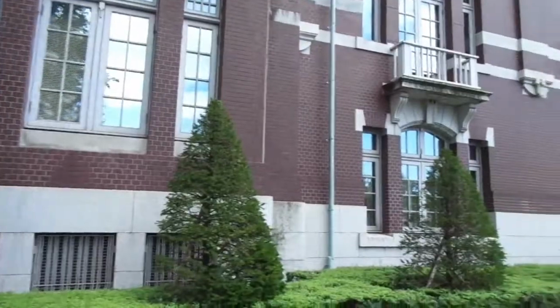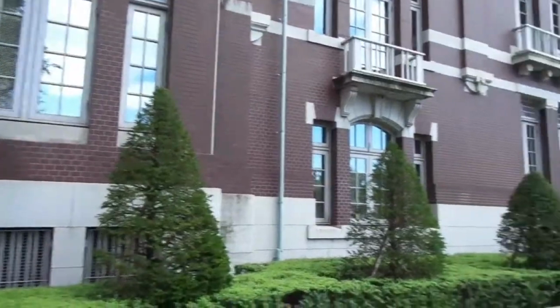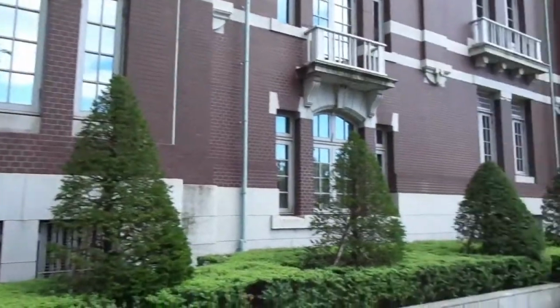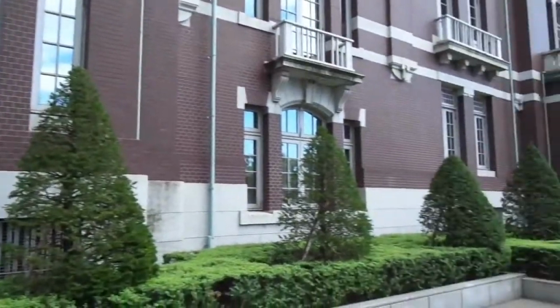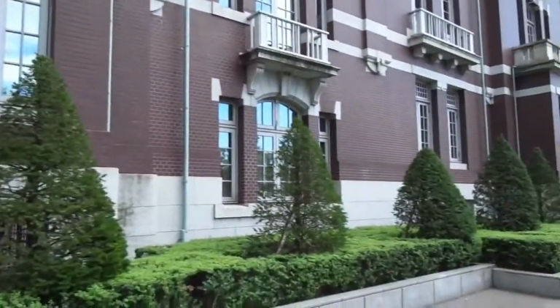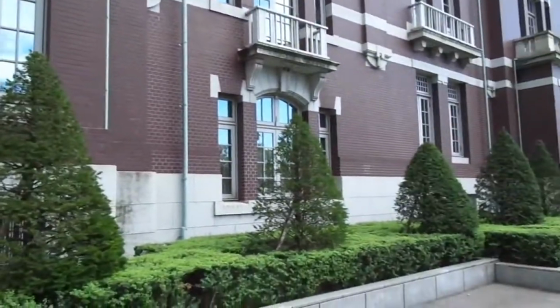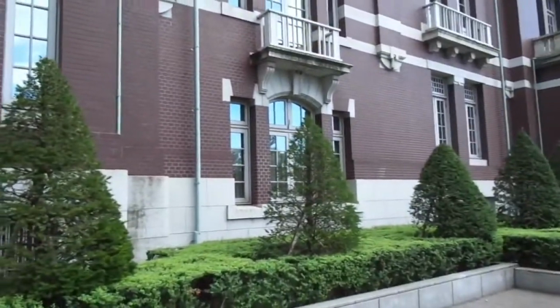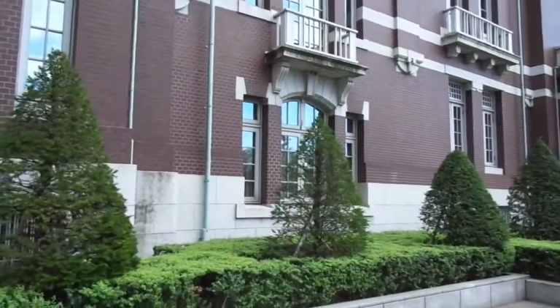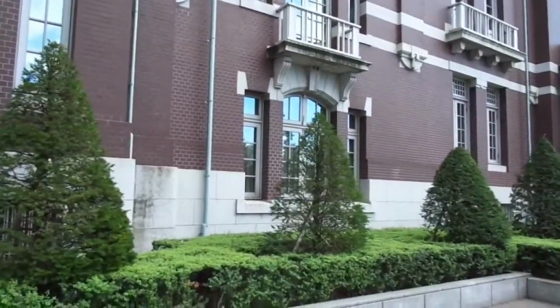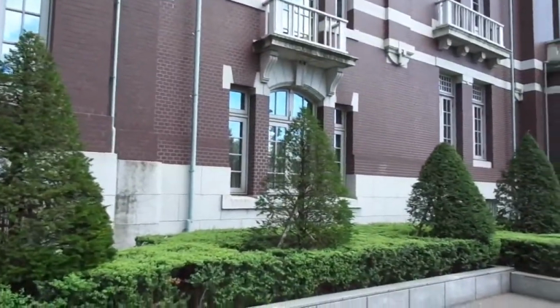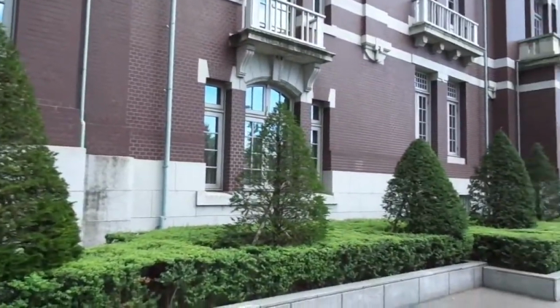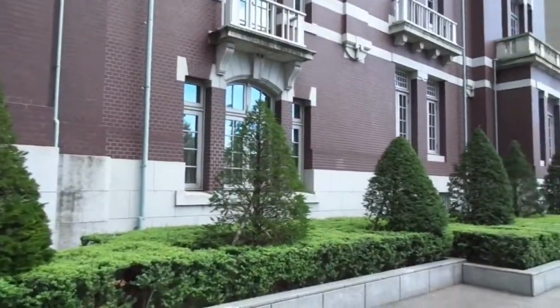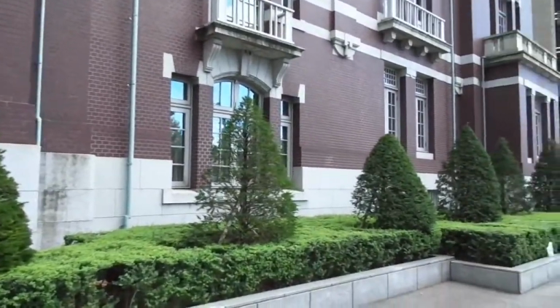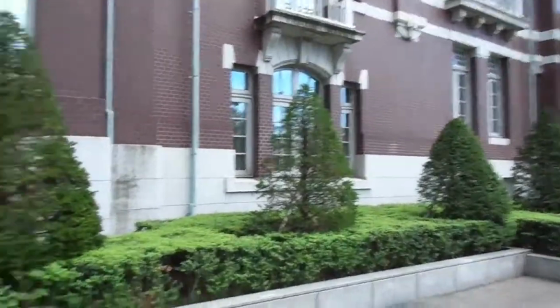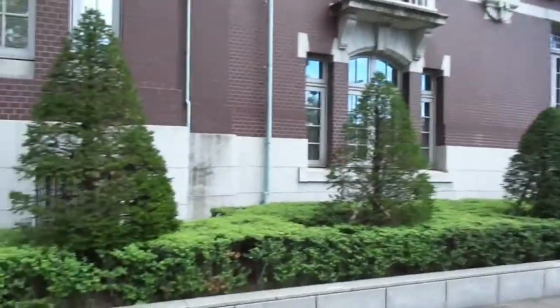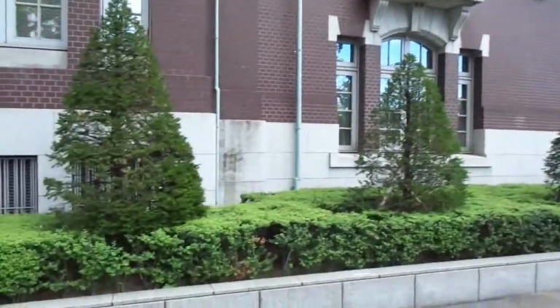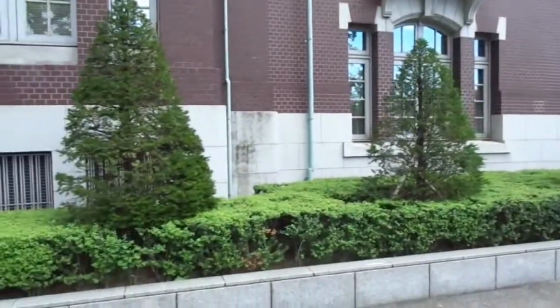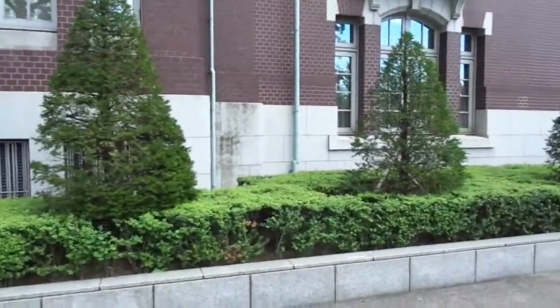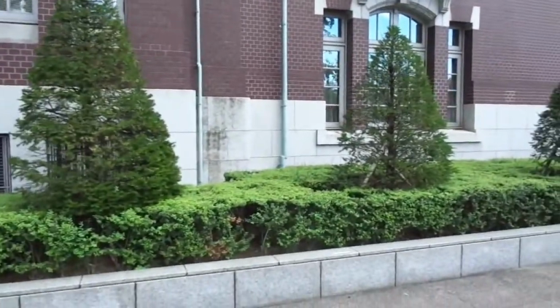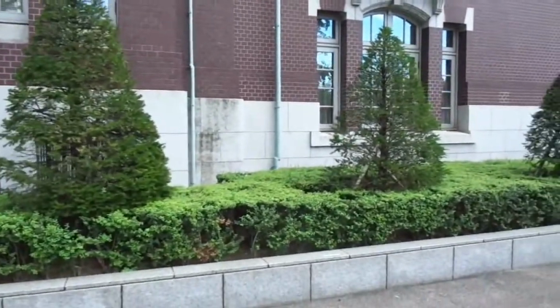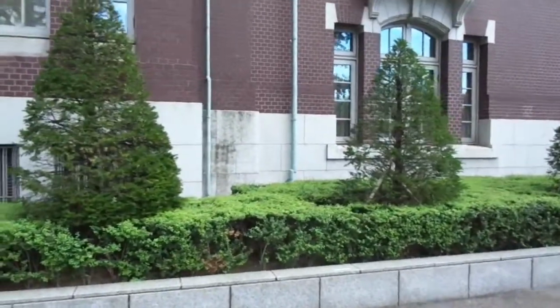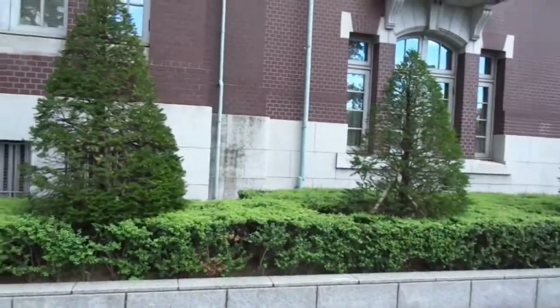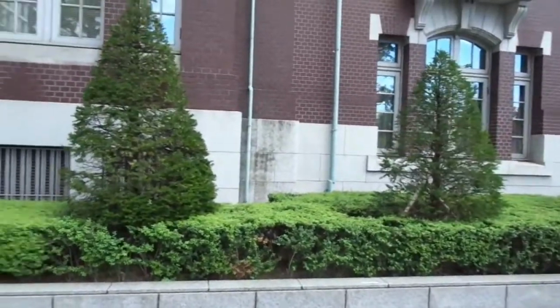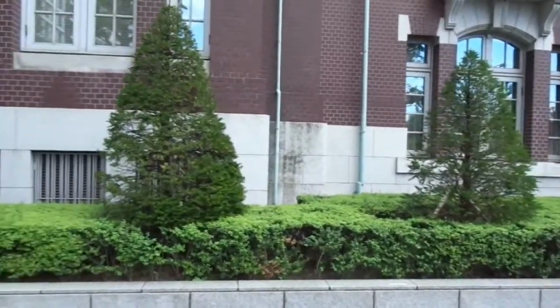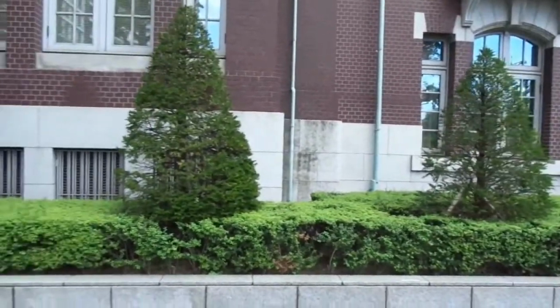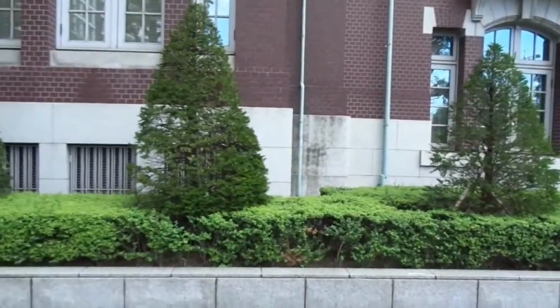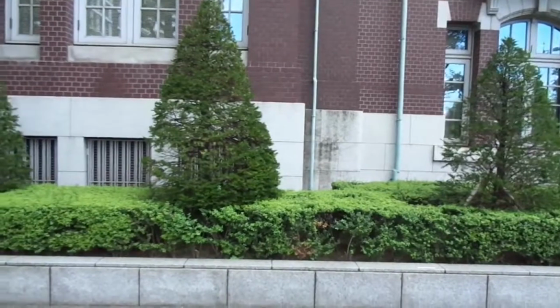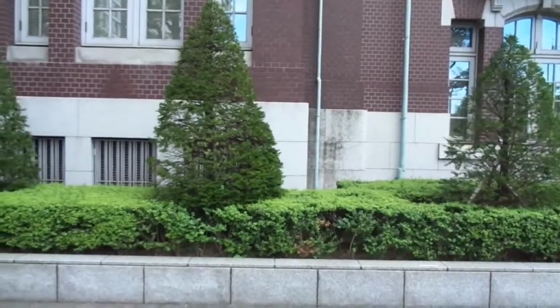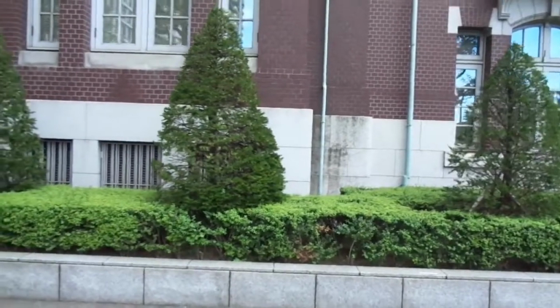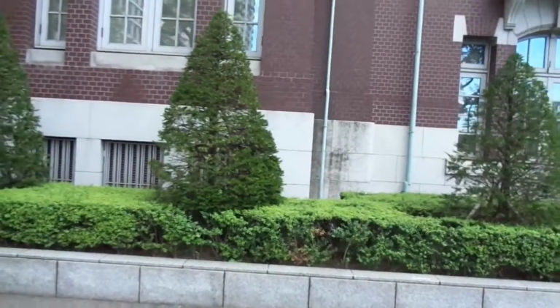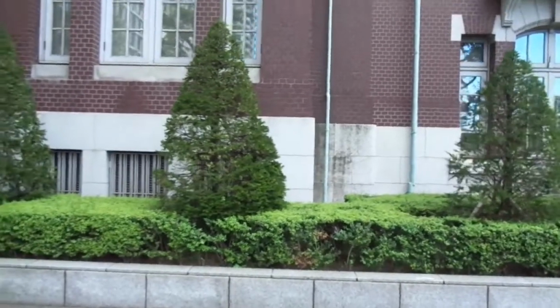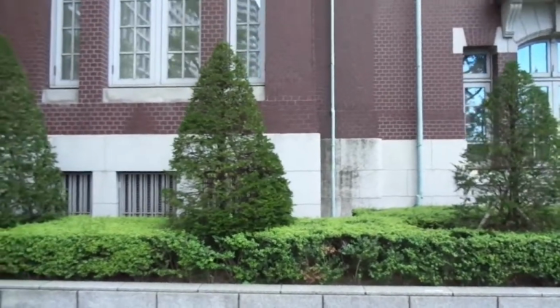One of the last Taisho era buildings — the Tokyo Ginko Kyokai building.